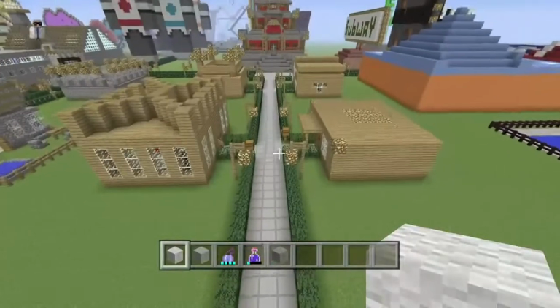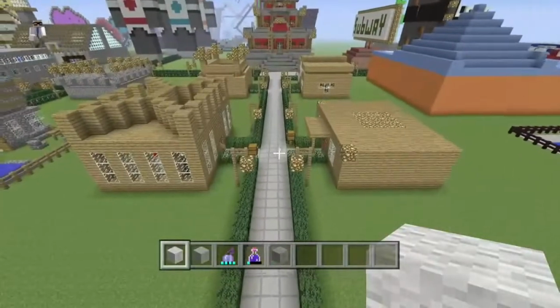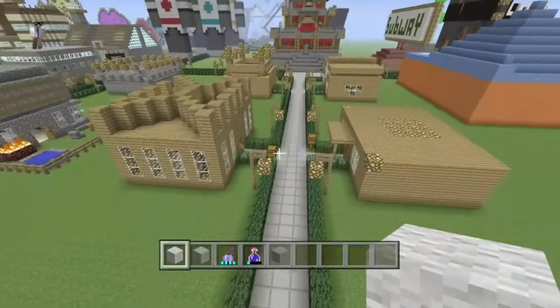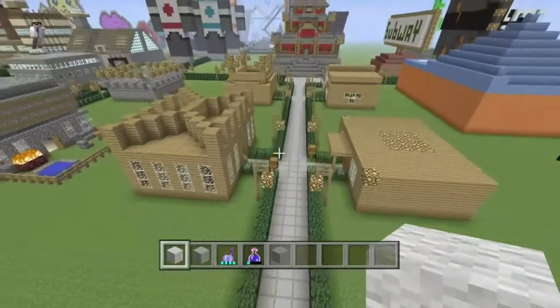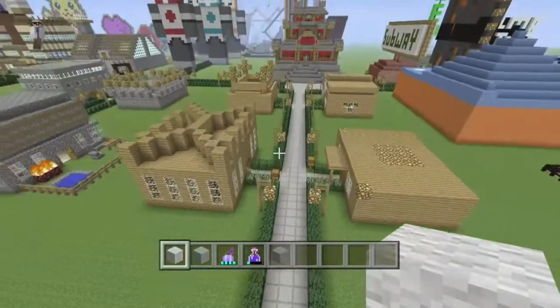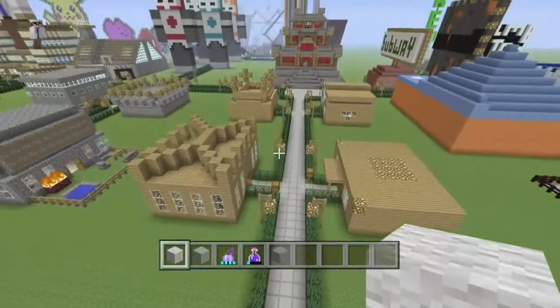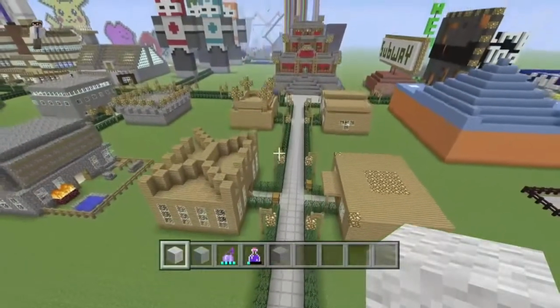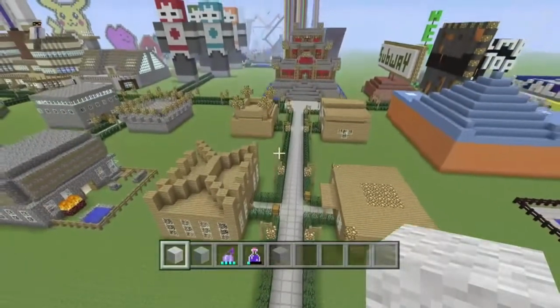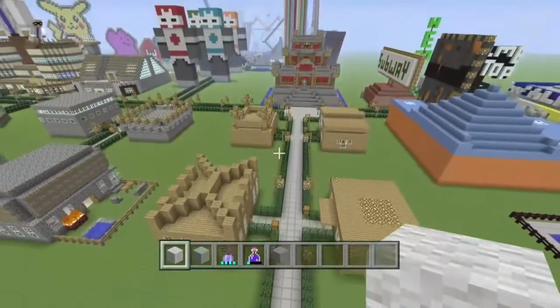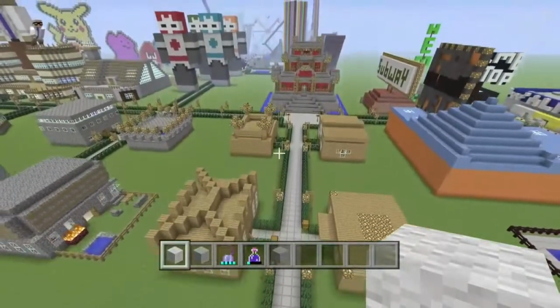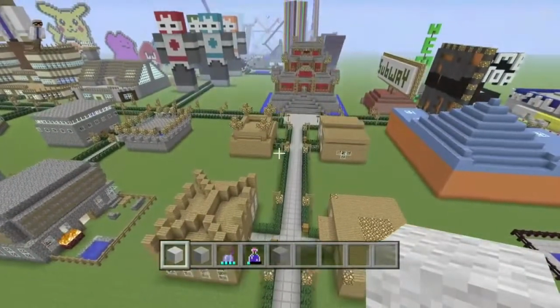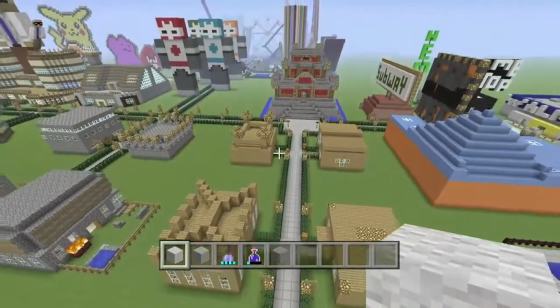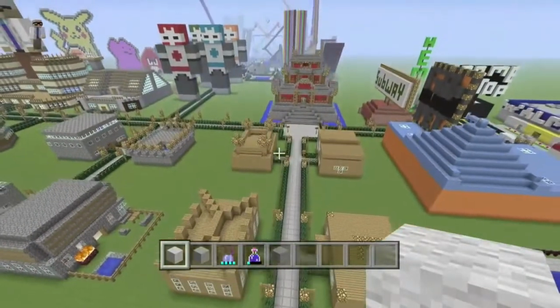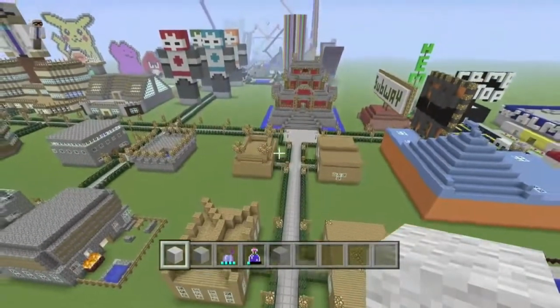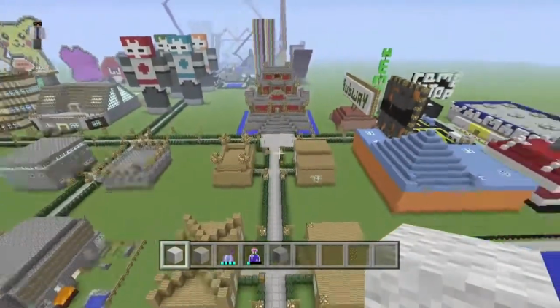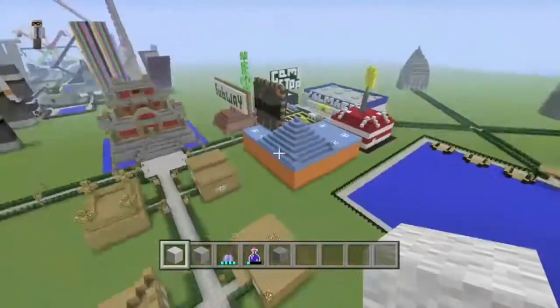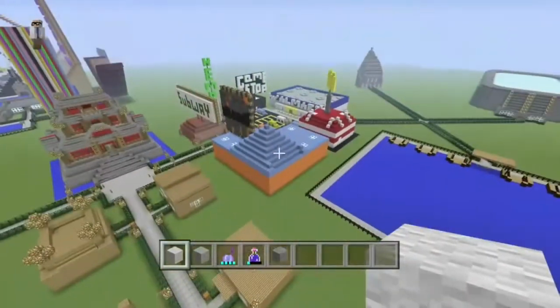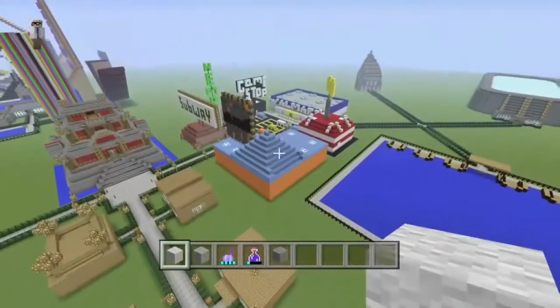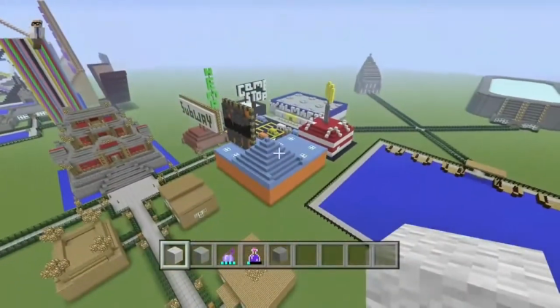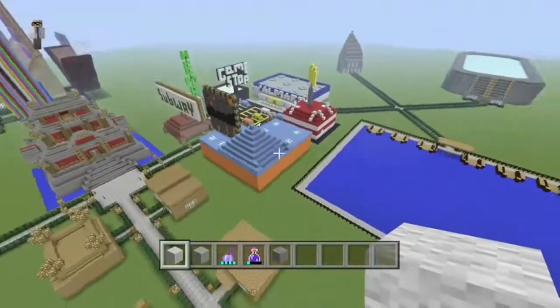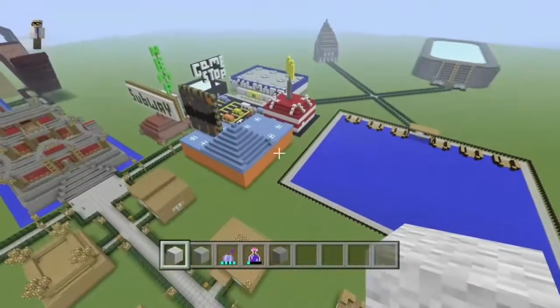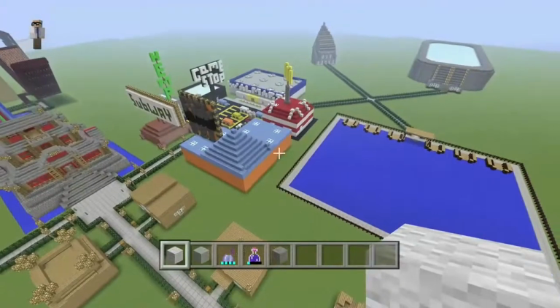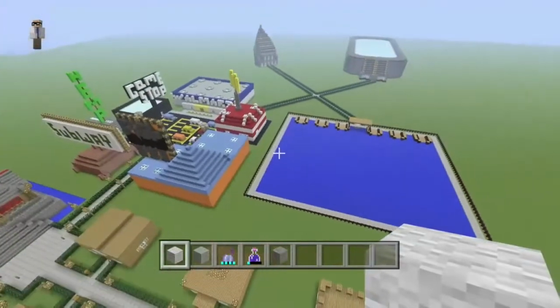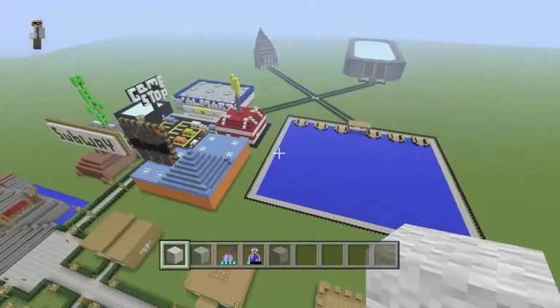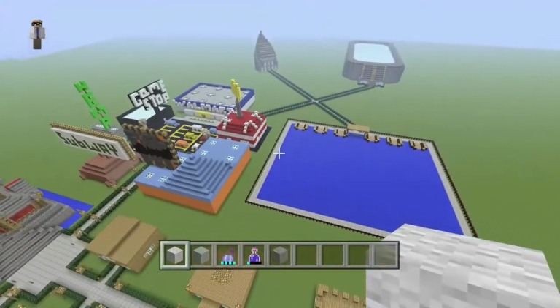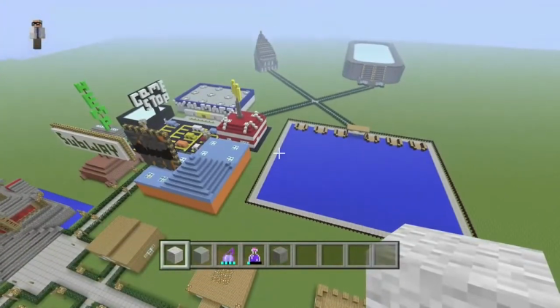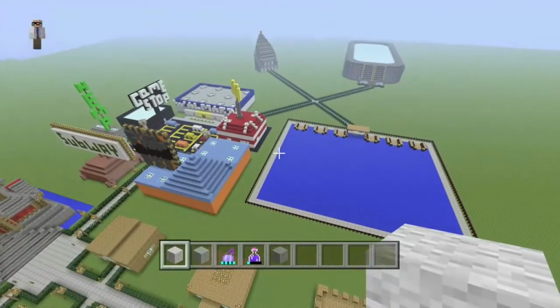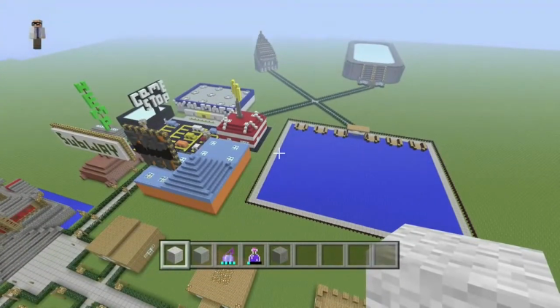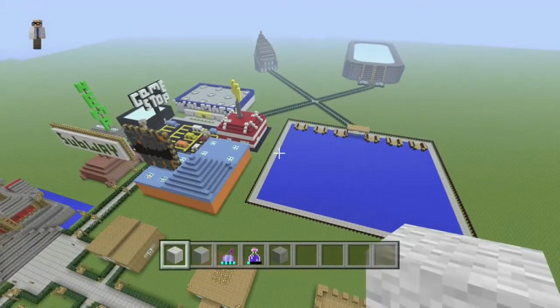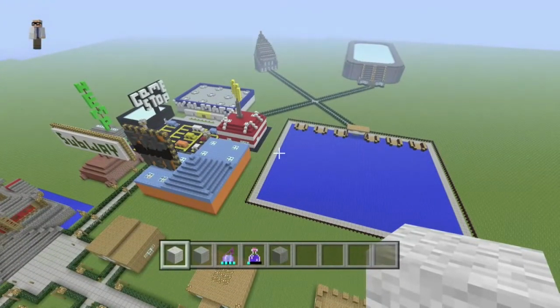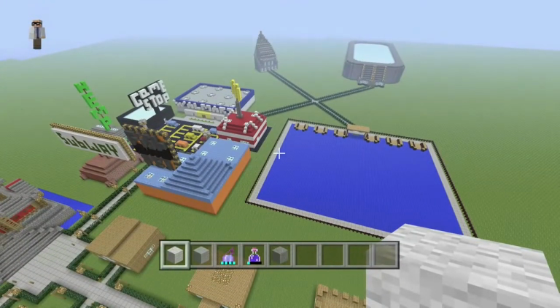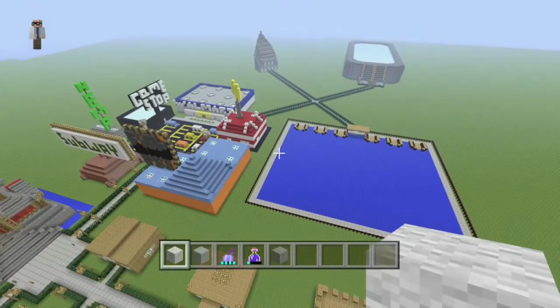So this is the first street where you spawn out. This is the wooden street. Over here there's a shopping center and a nice little boating area.